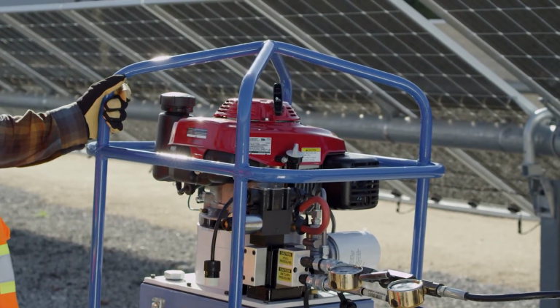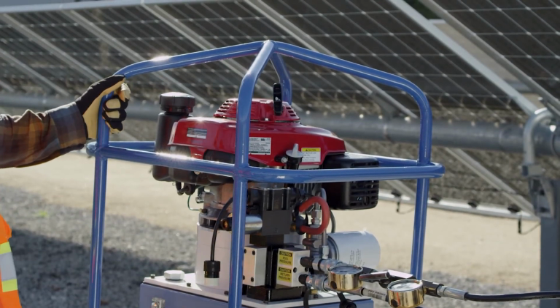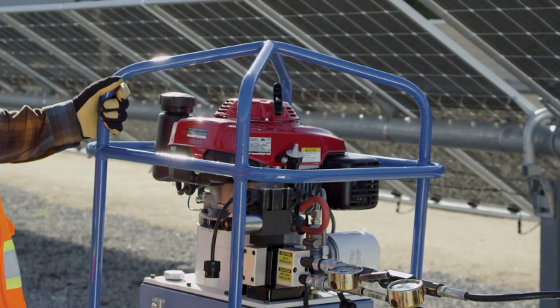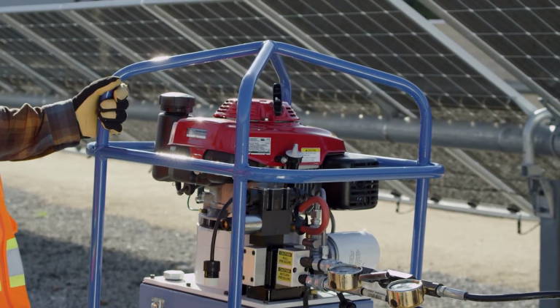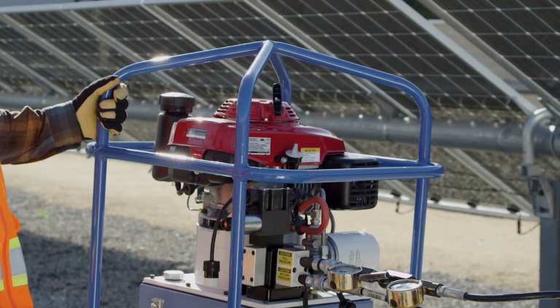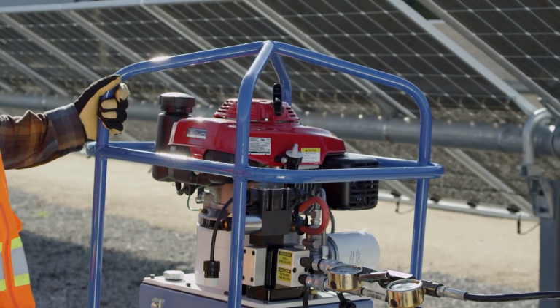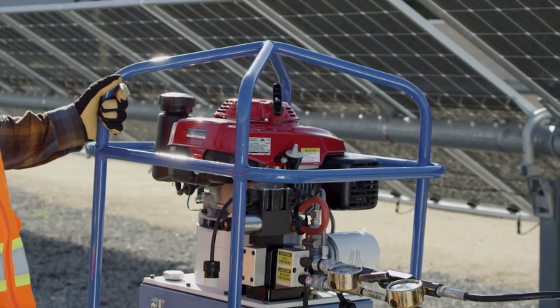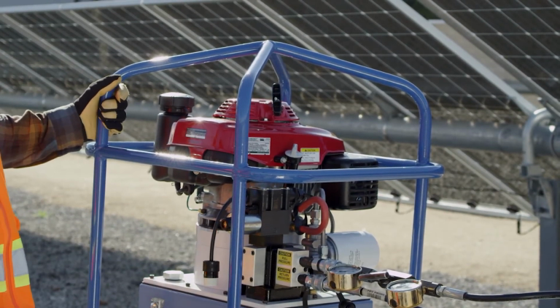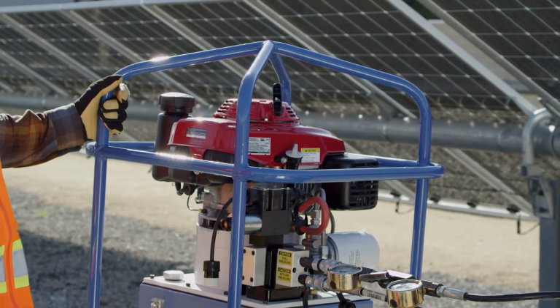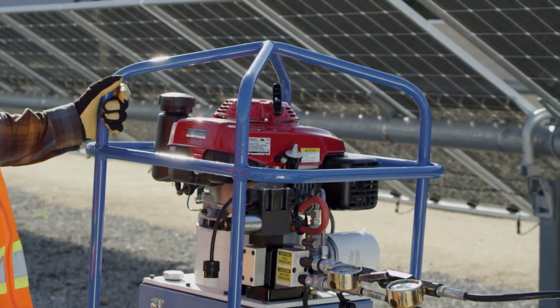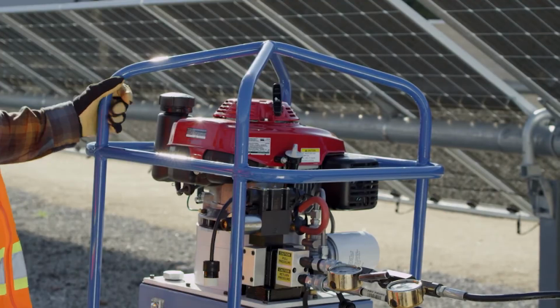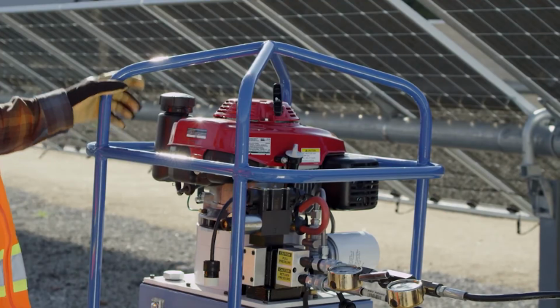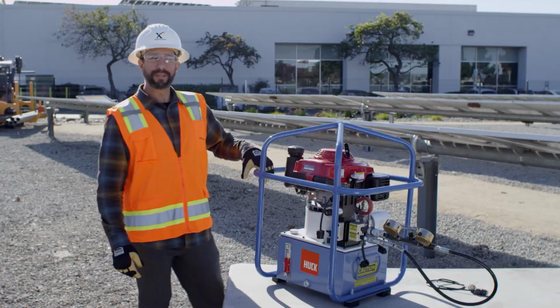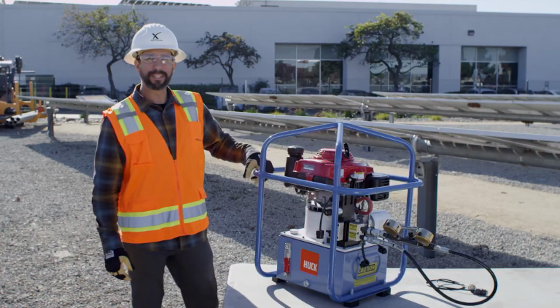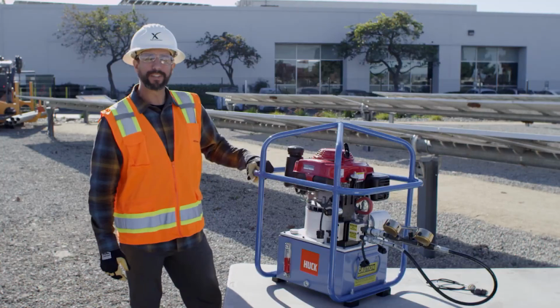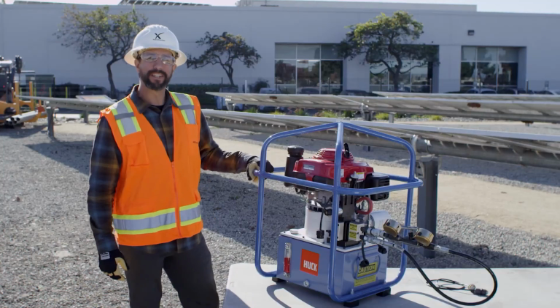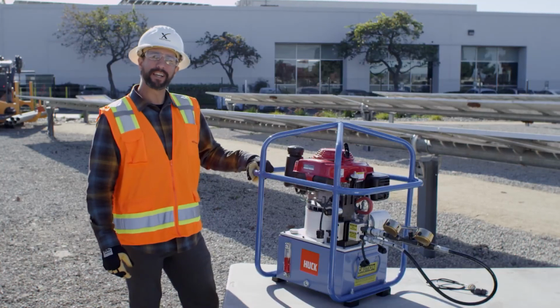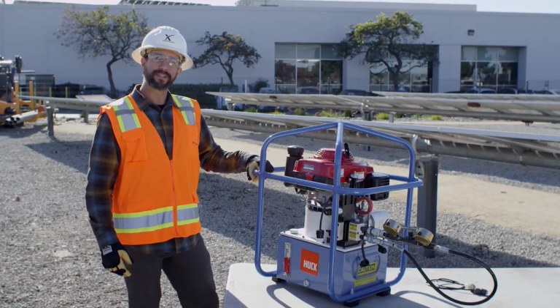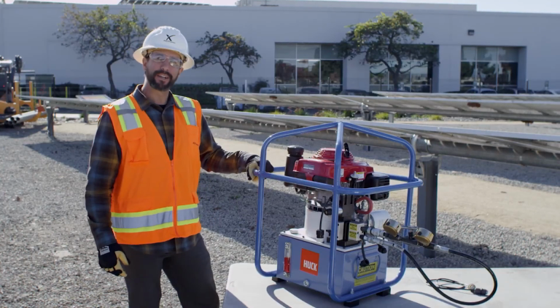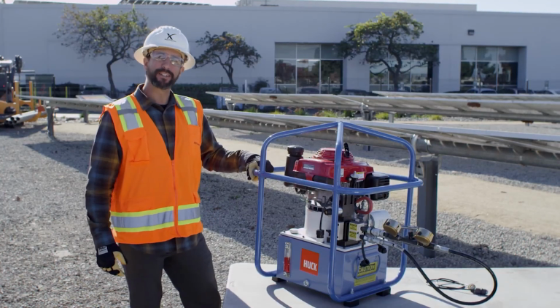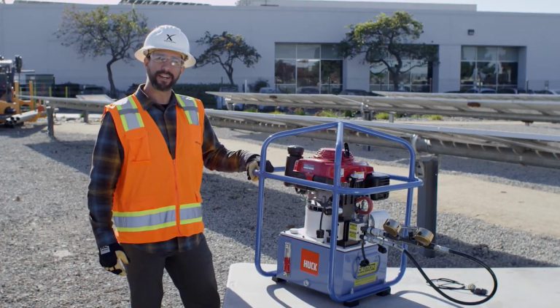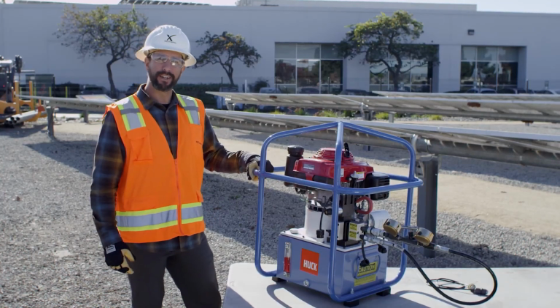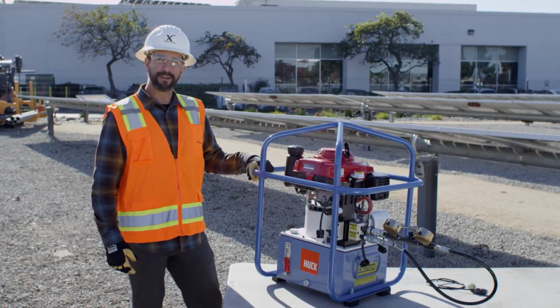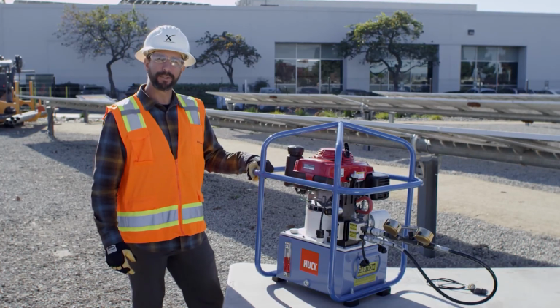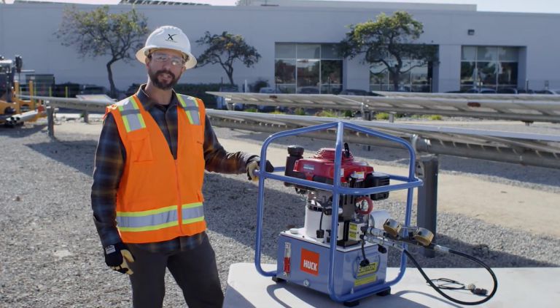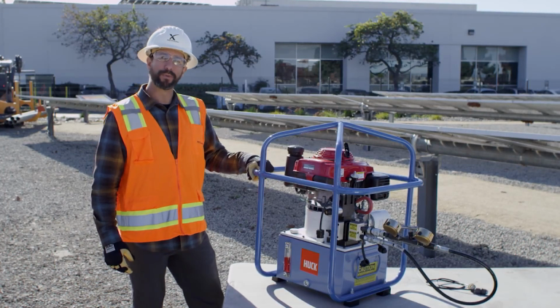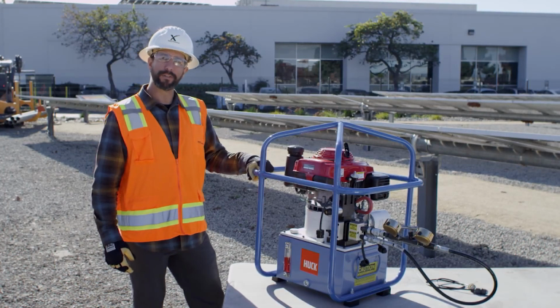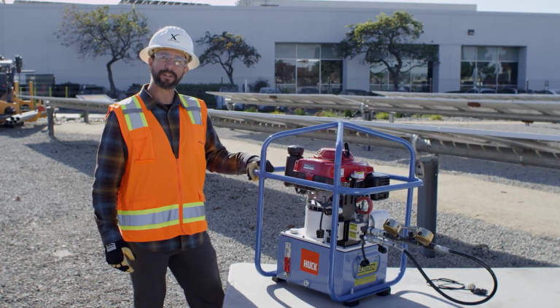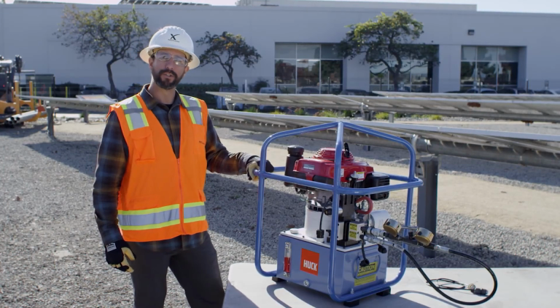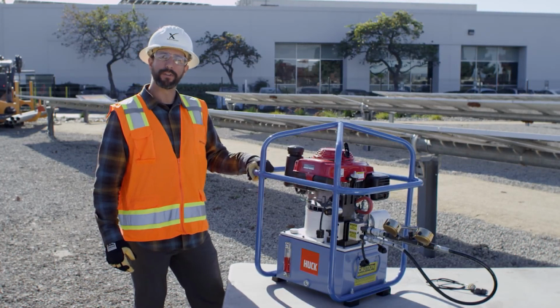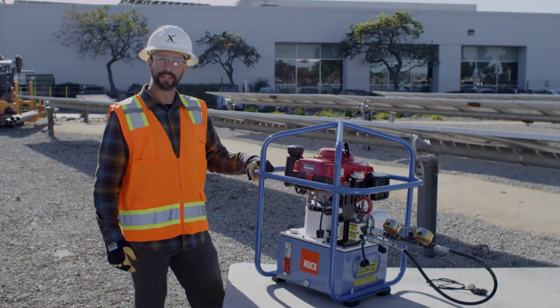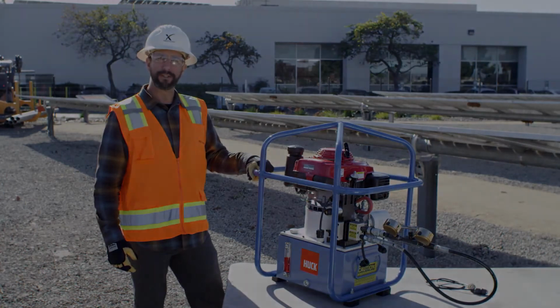Thanks for joining us today. Please visit NextTracker.com to watch more of our tool videos.